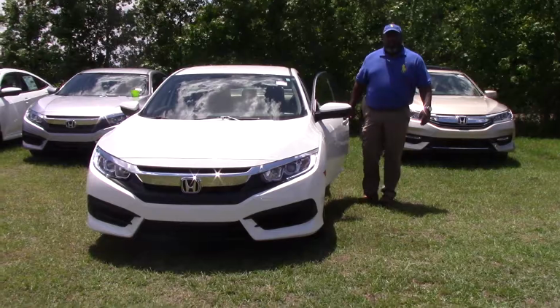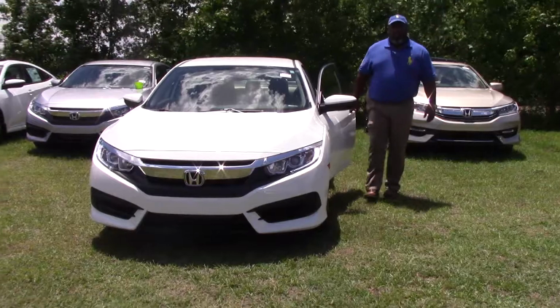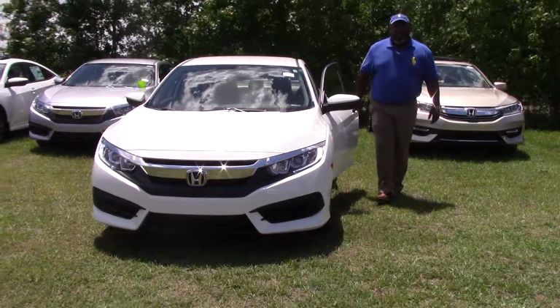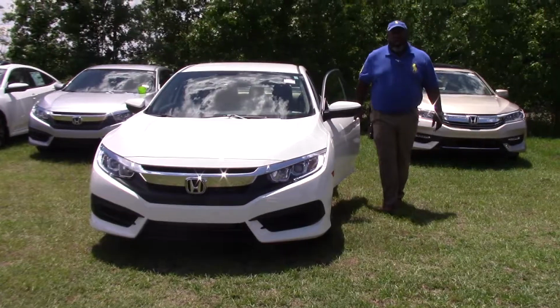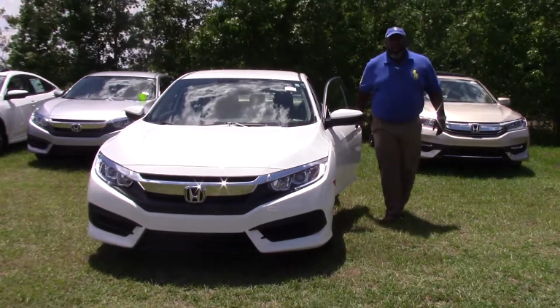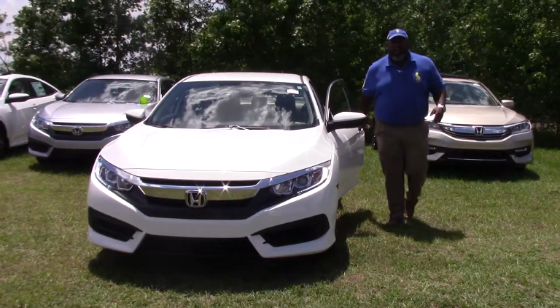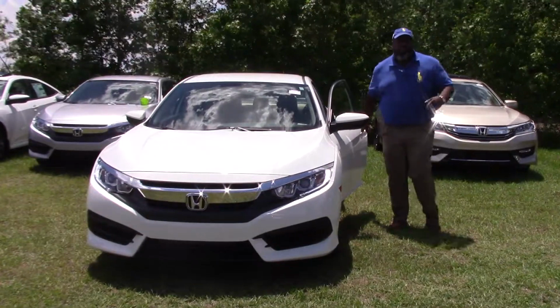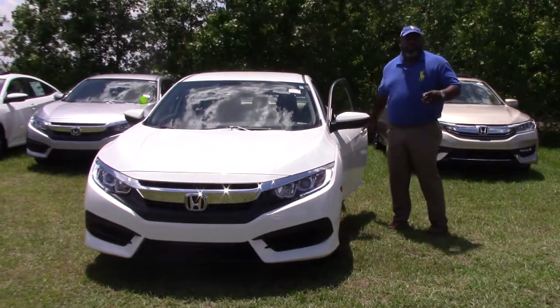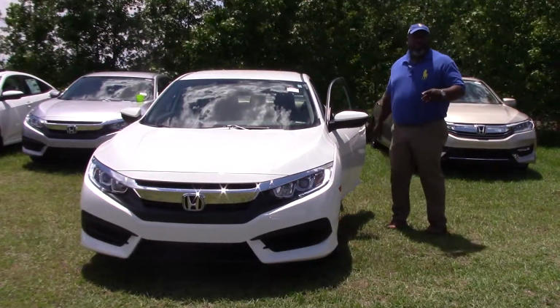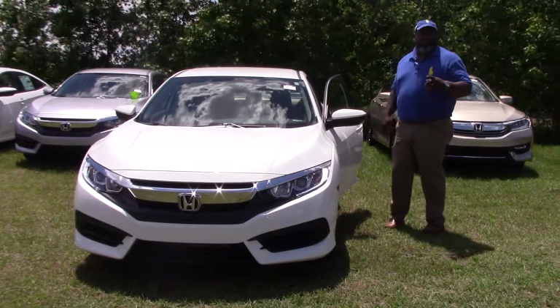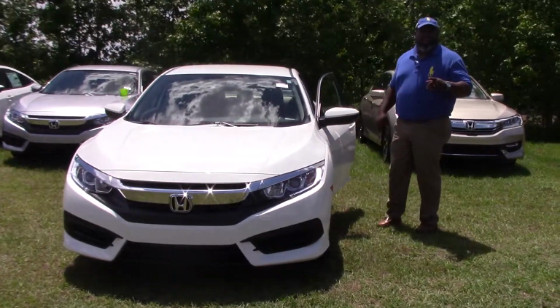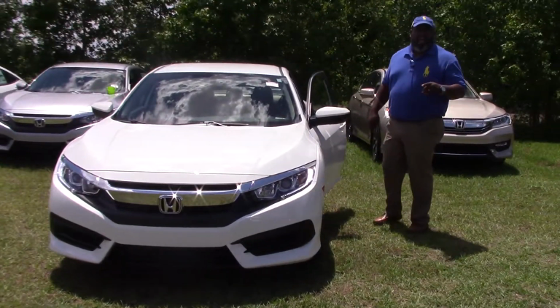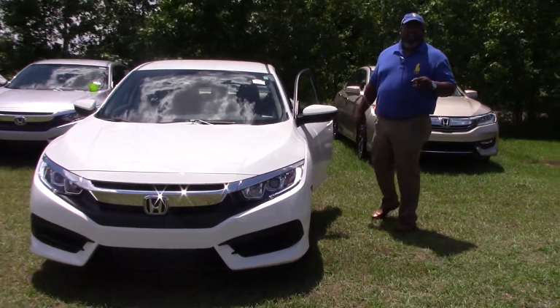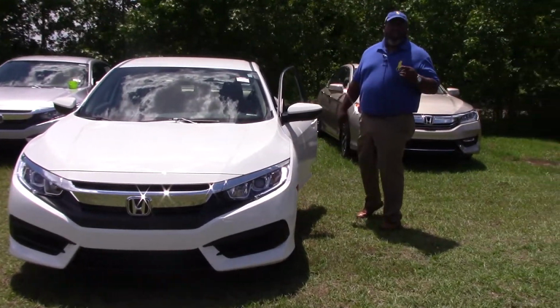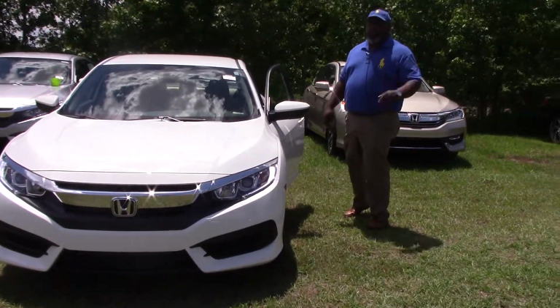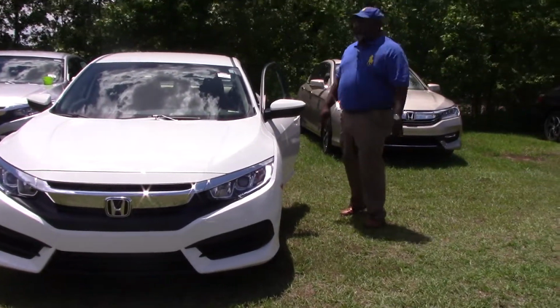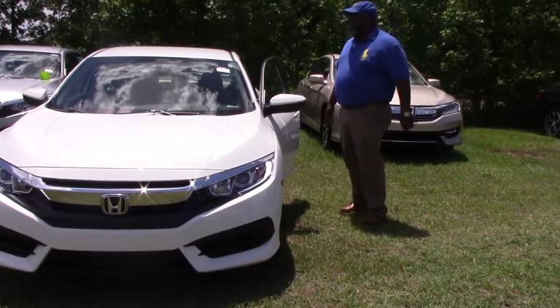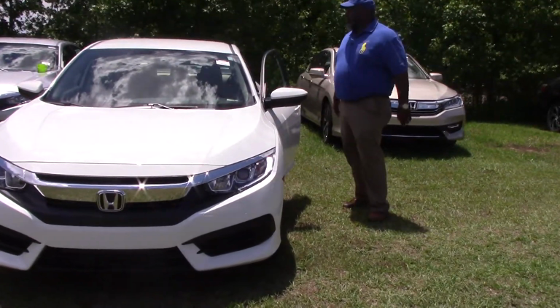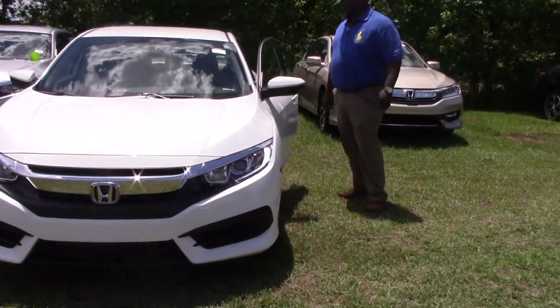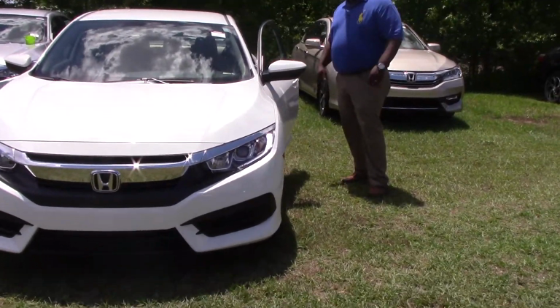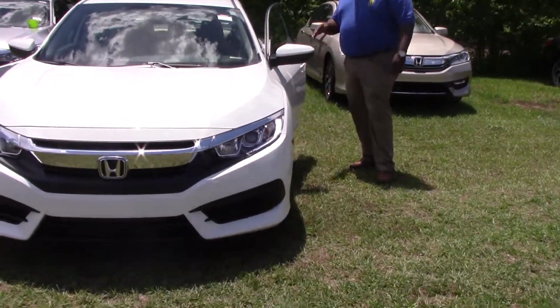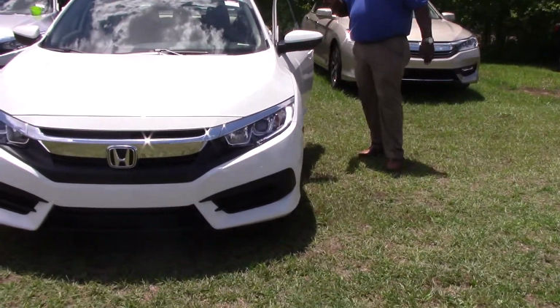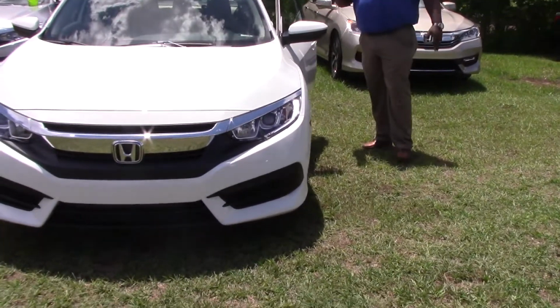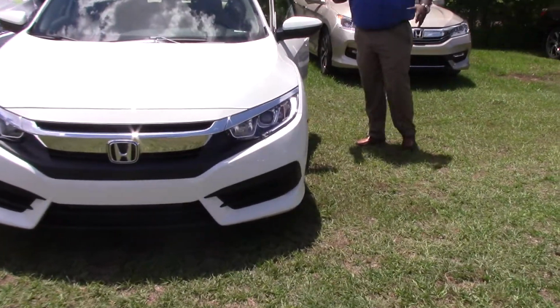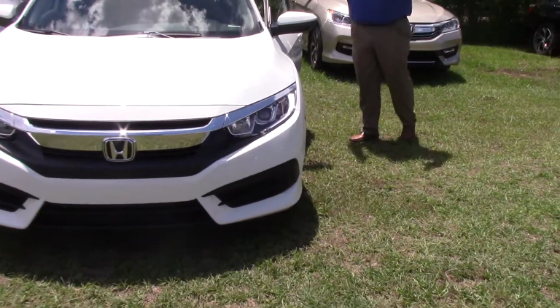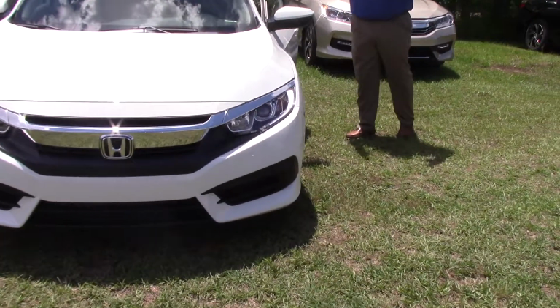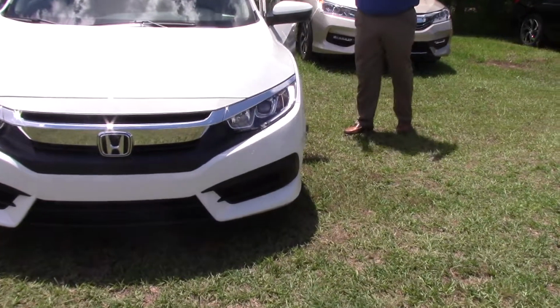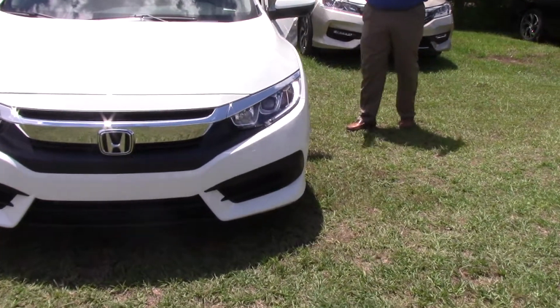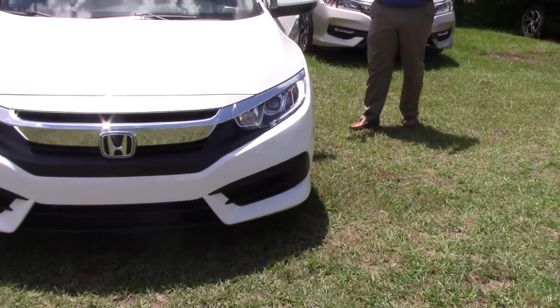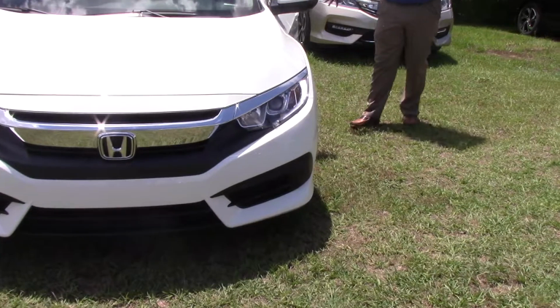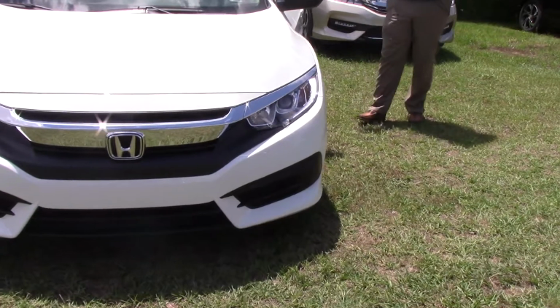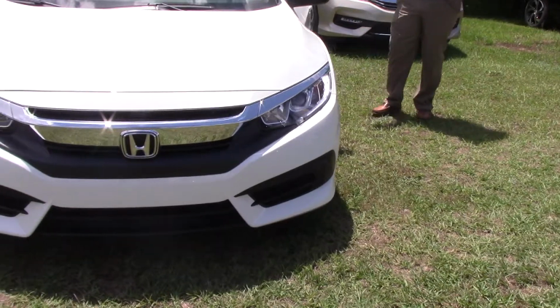Hi, I'm Rossley Pittman. I'm that guy here at Huber Vester Honda. Let's start off the summer with a brand new vehicle.